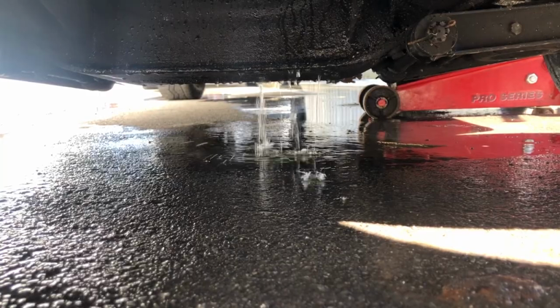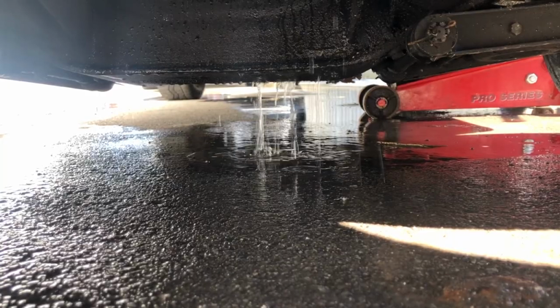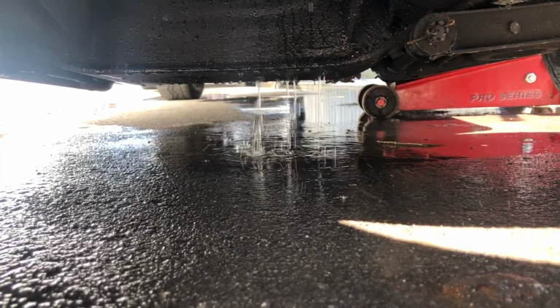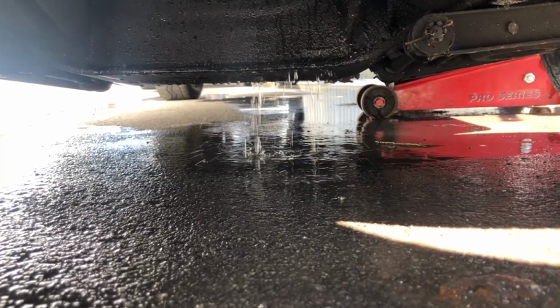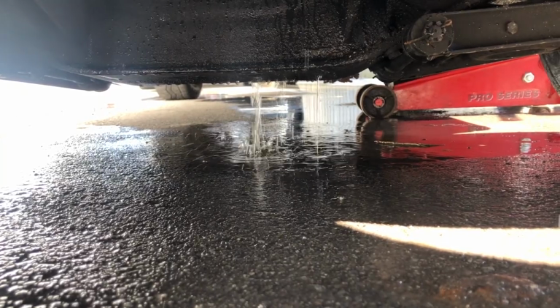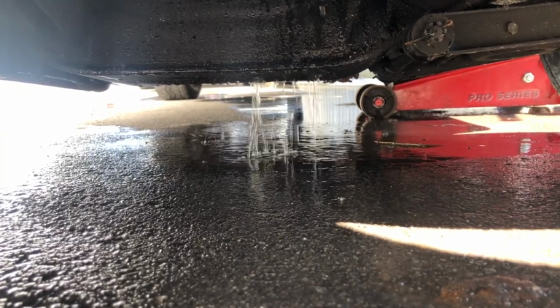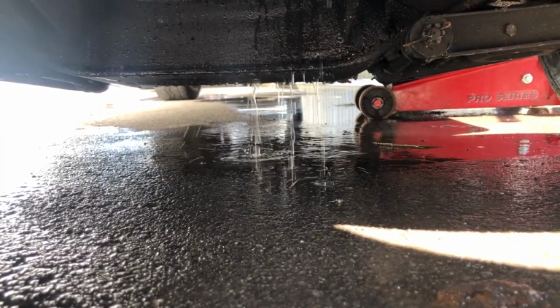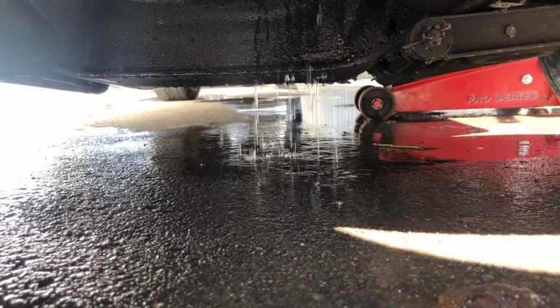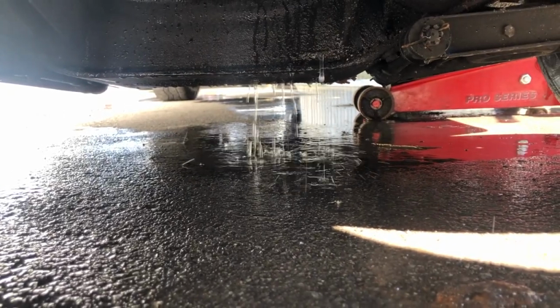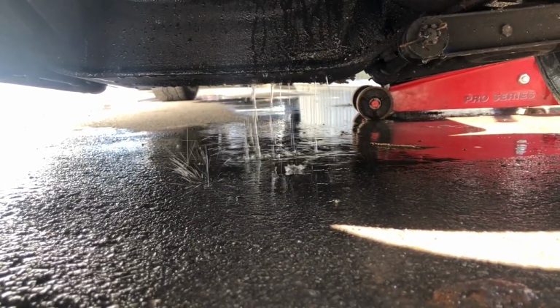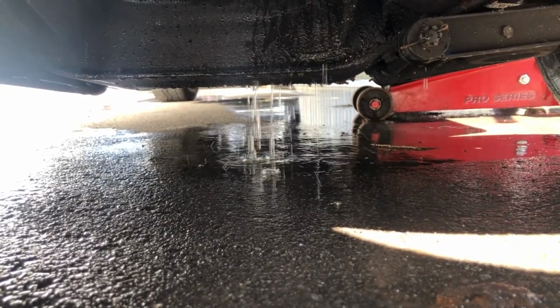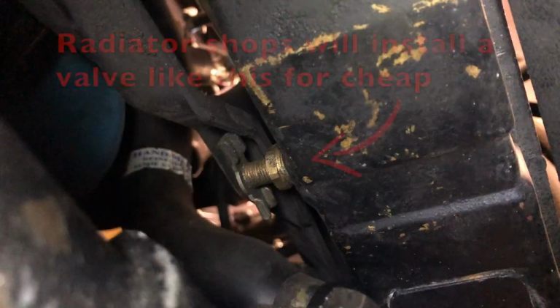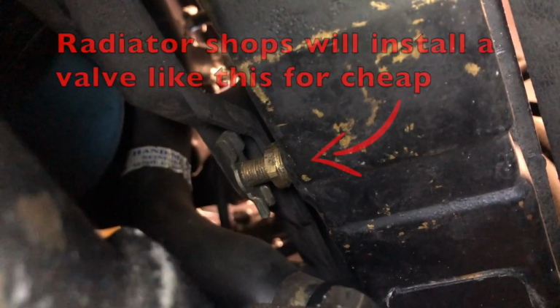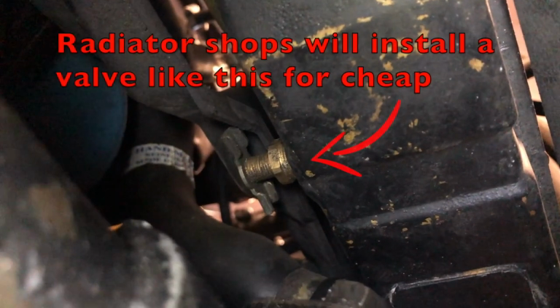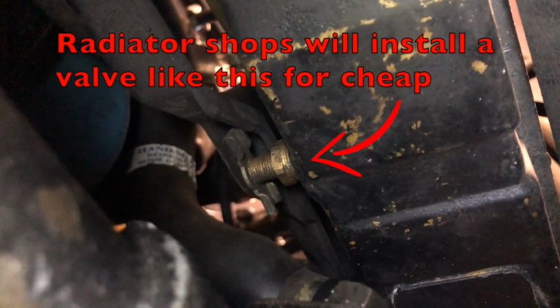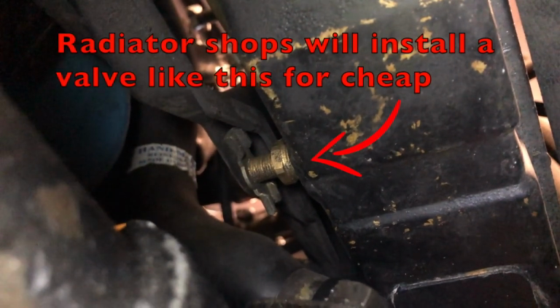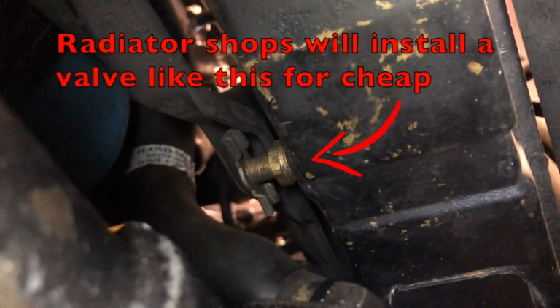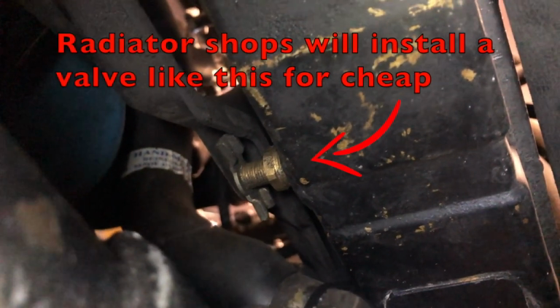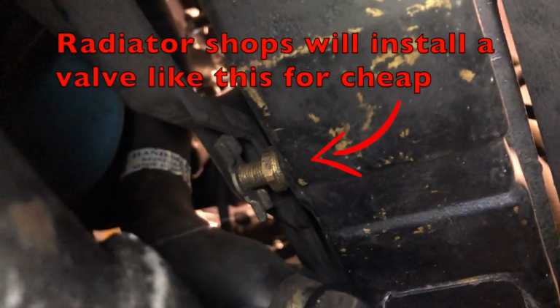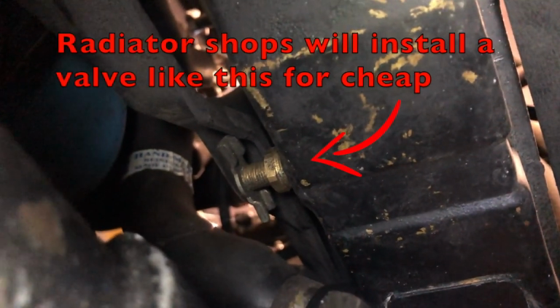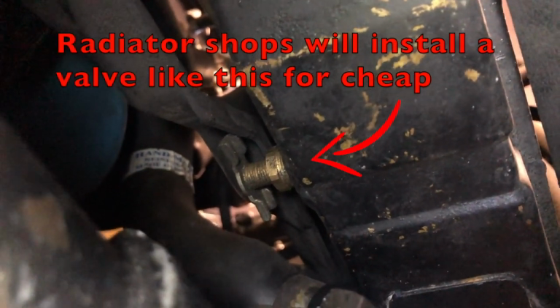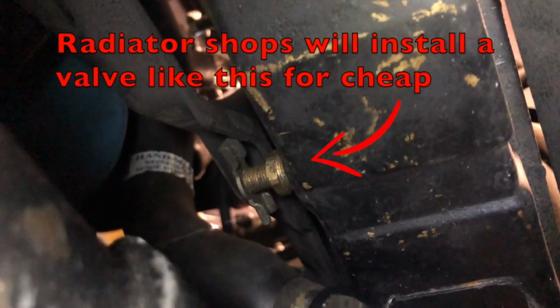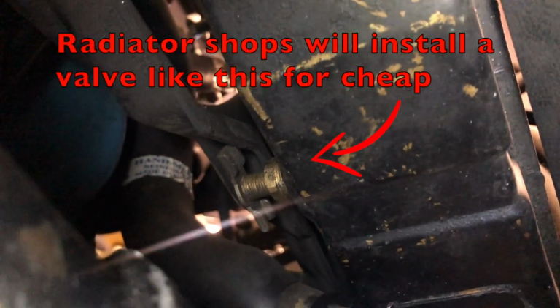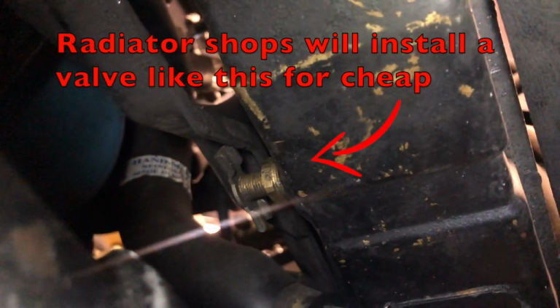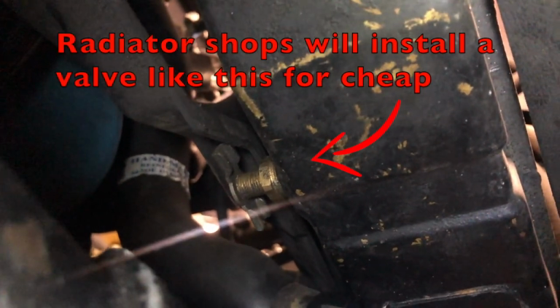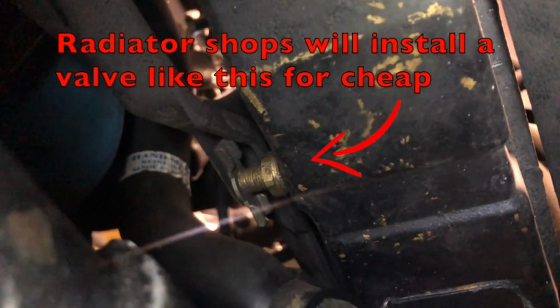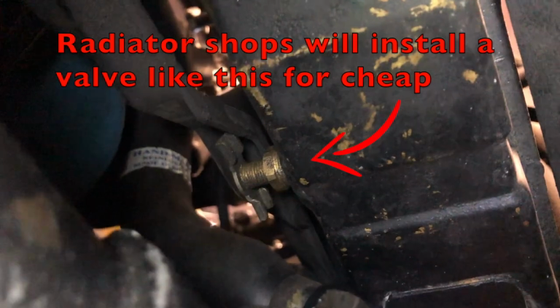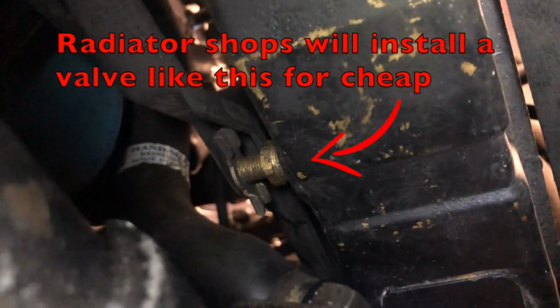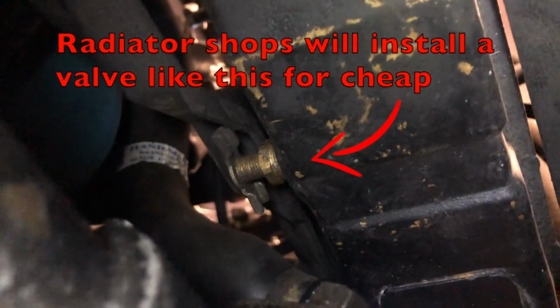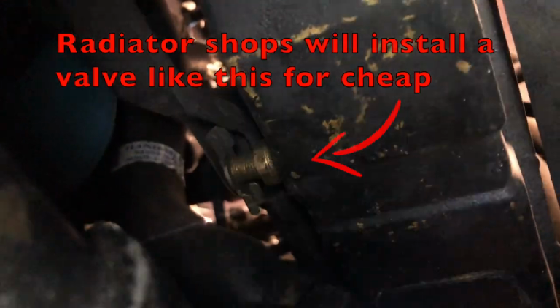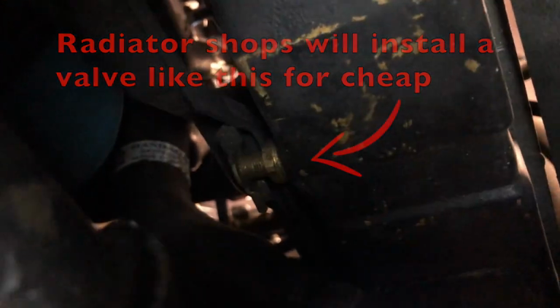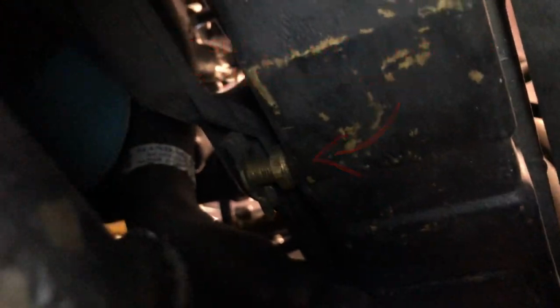You're now ready to close the valve or reaffix the lower radiator hose and fill the system with fresh 50-50 coolant.